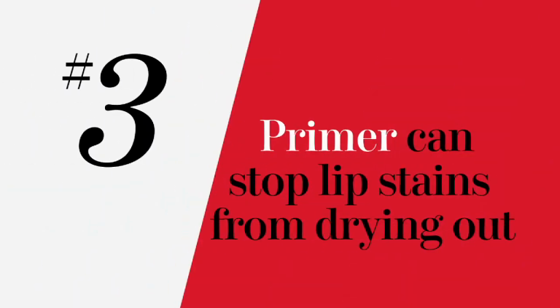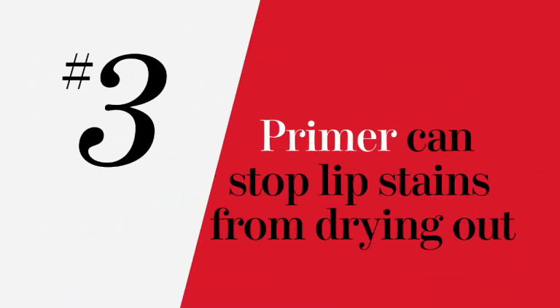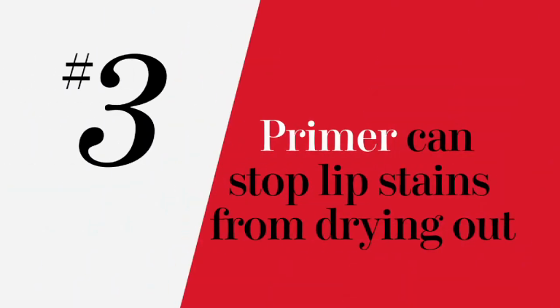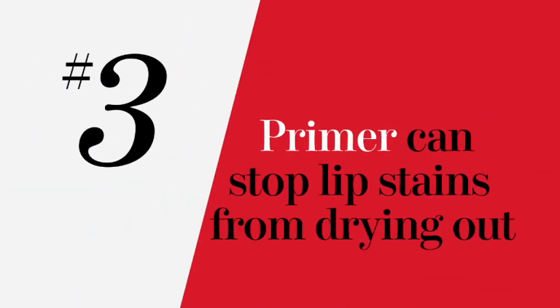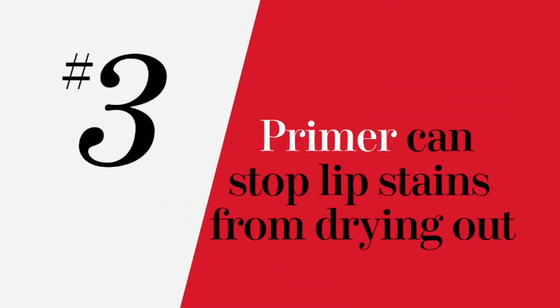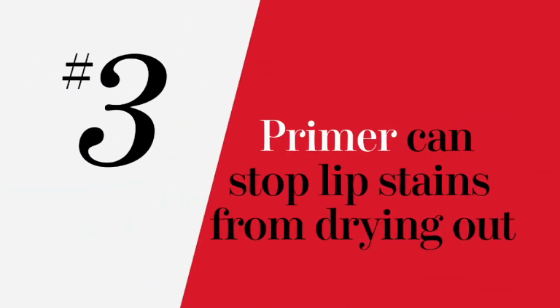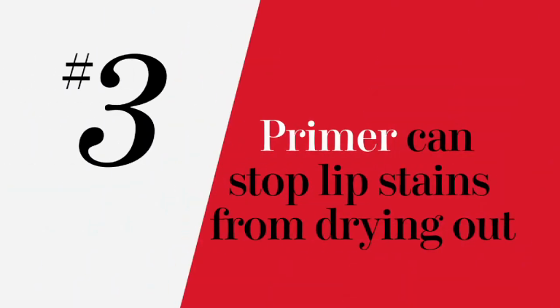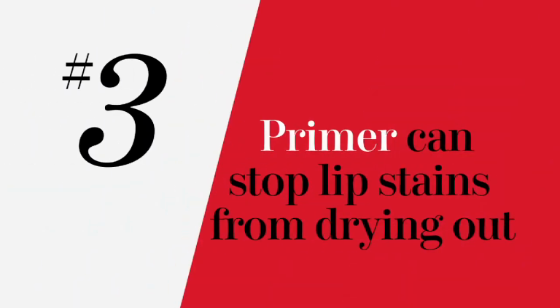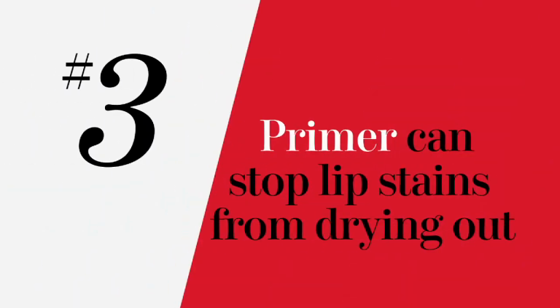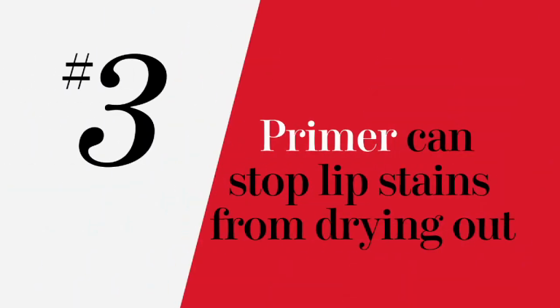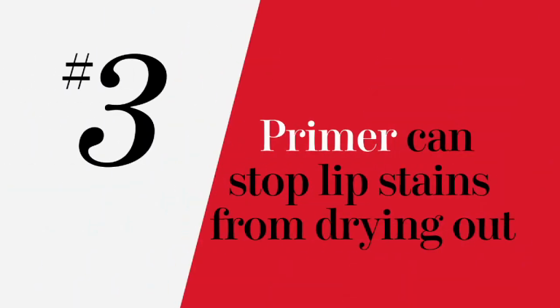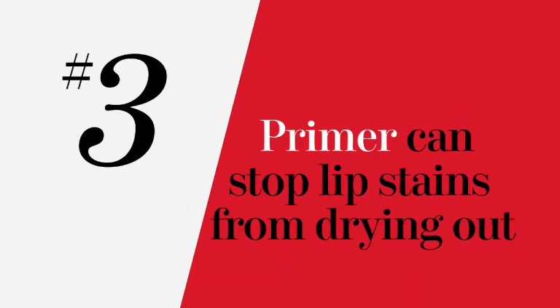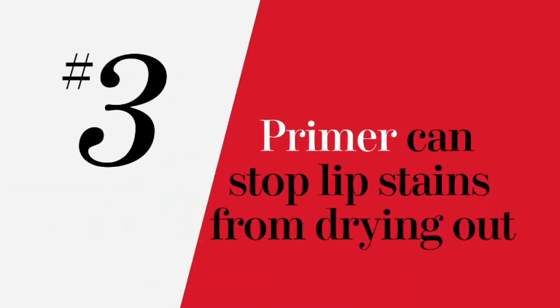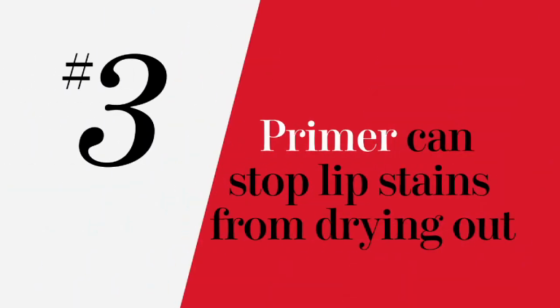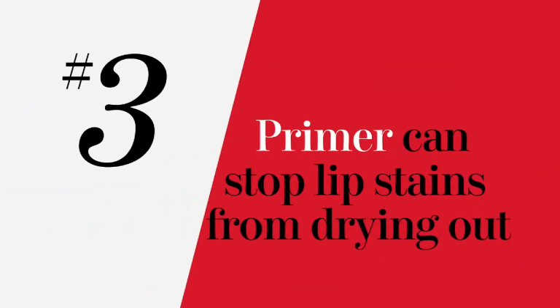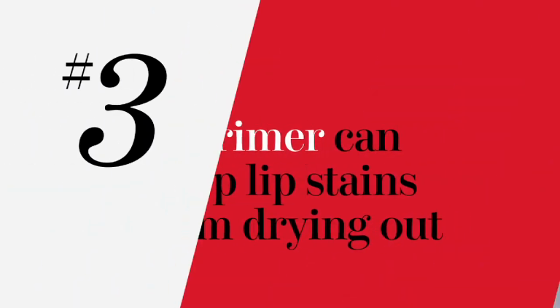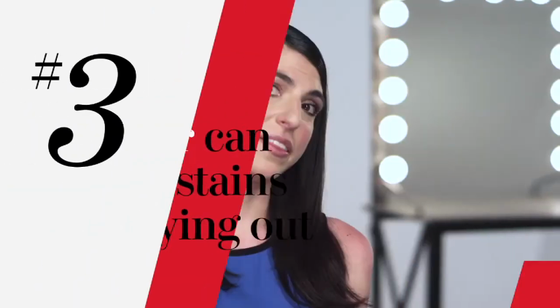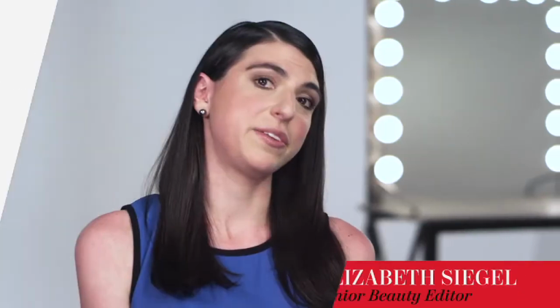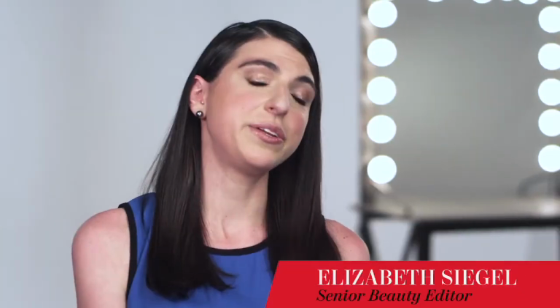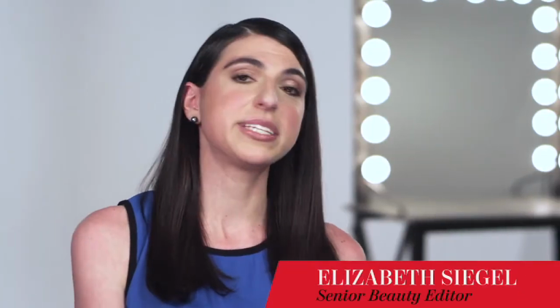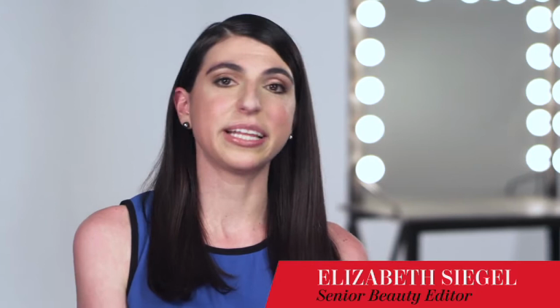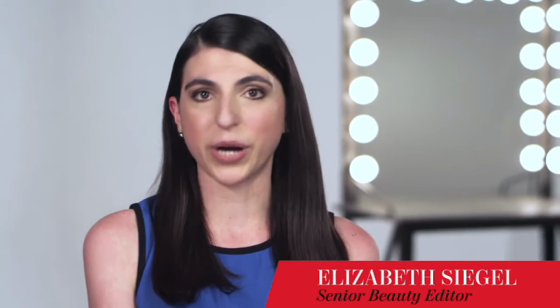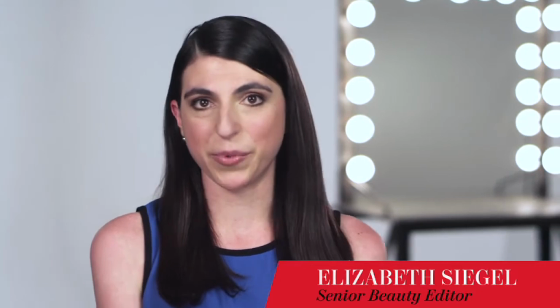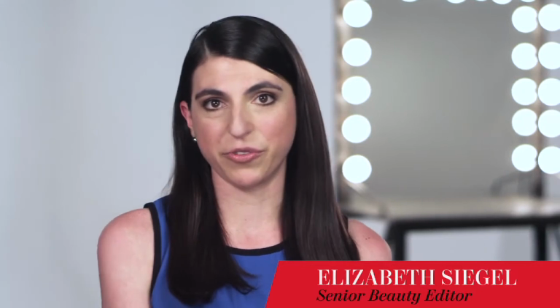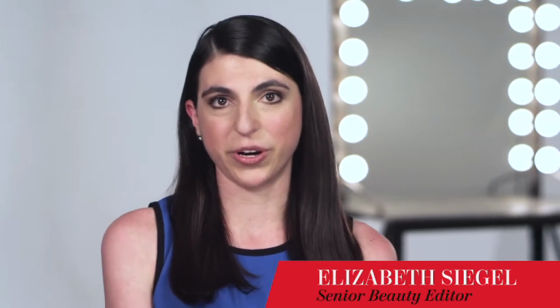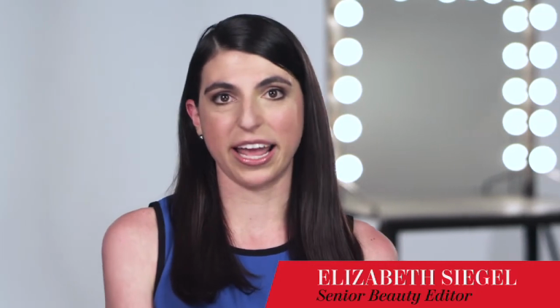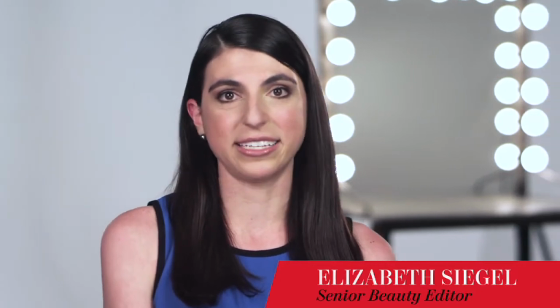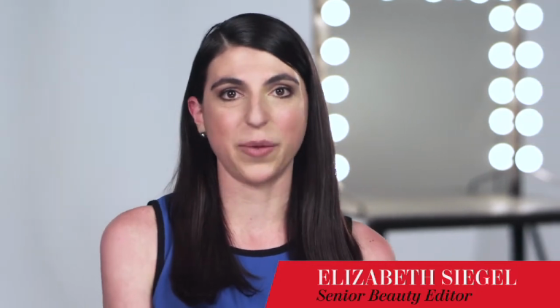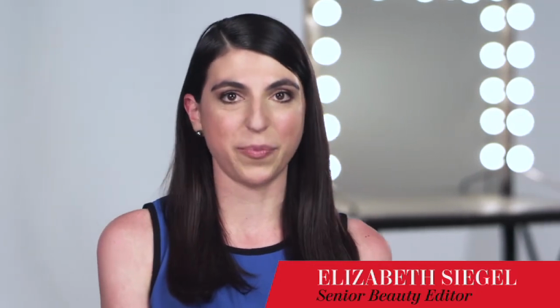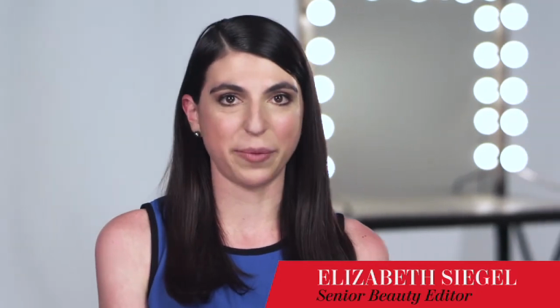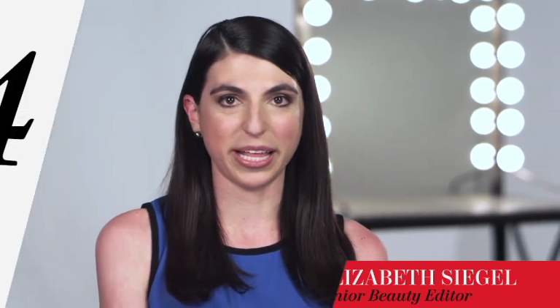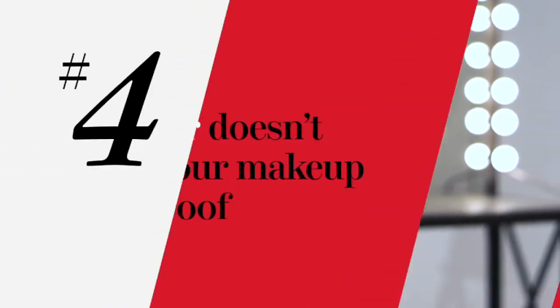If your lipstick tends to bleed or settle into fine lines, you can use a lip primer beforehand to help keep it in place.